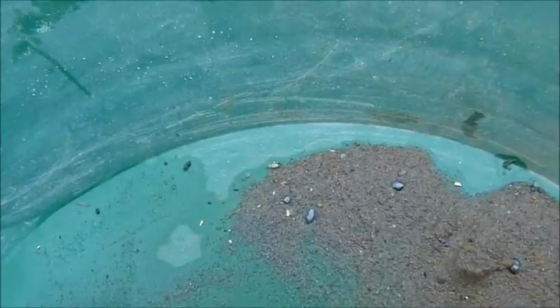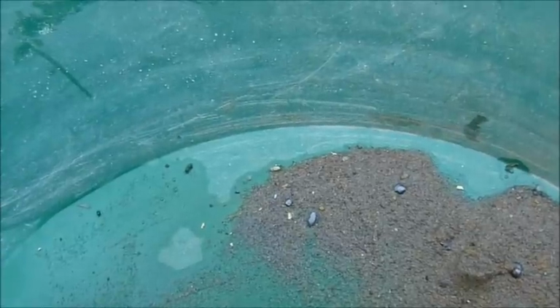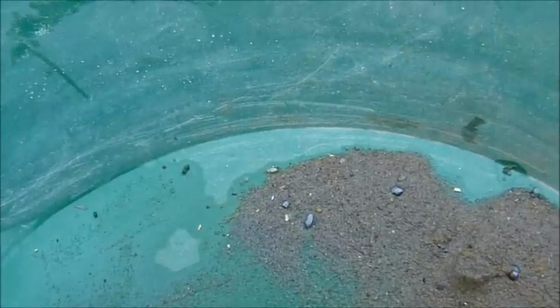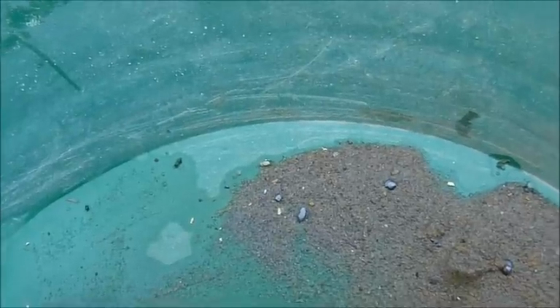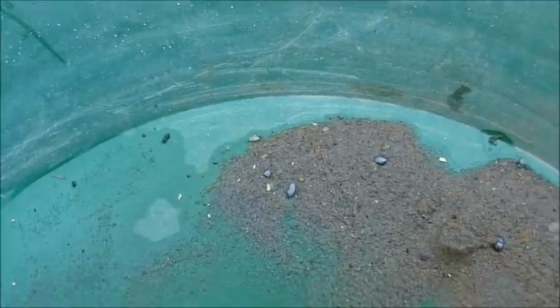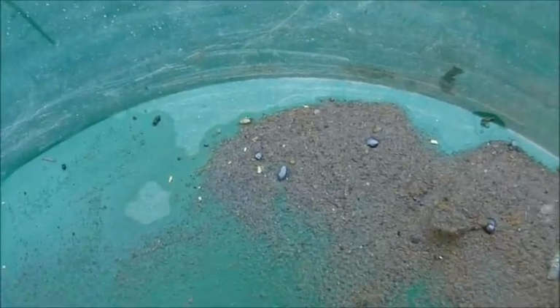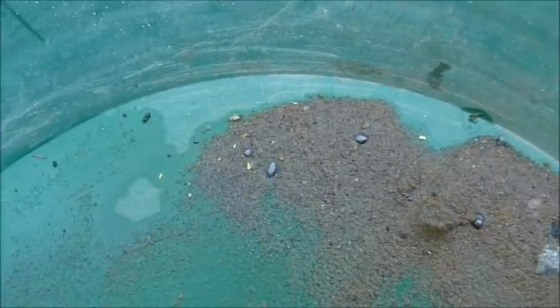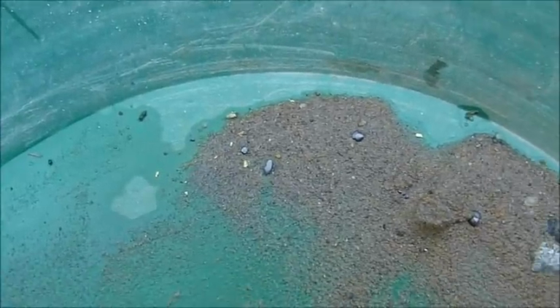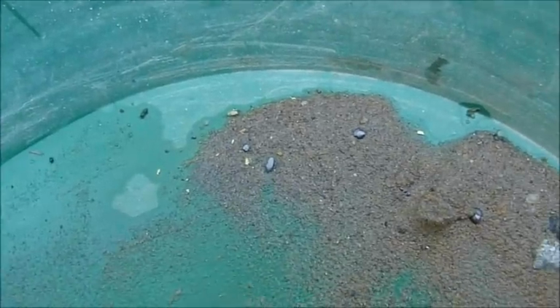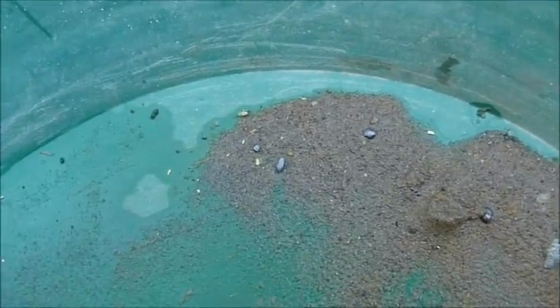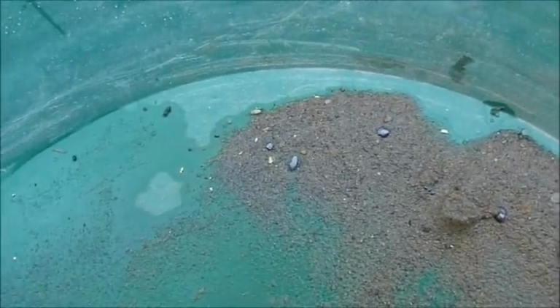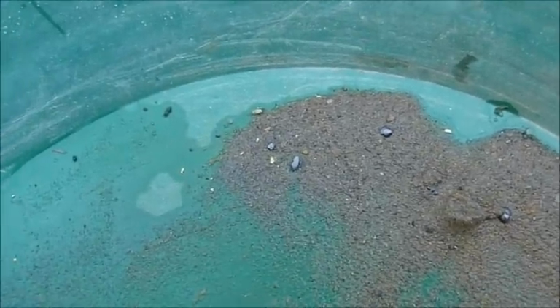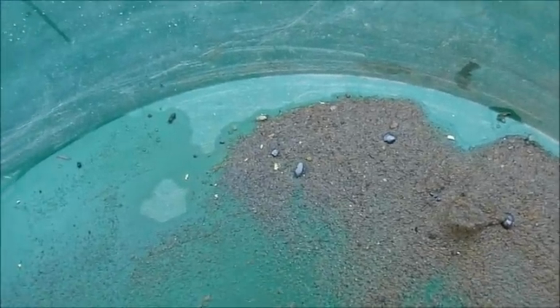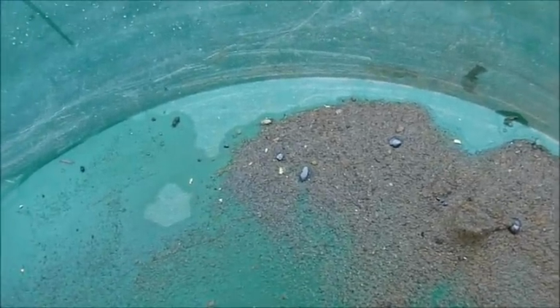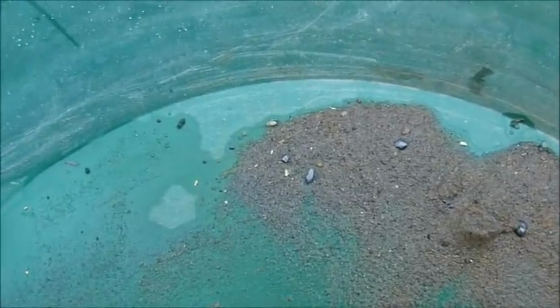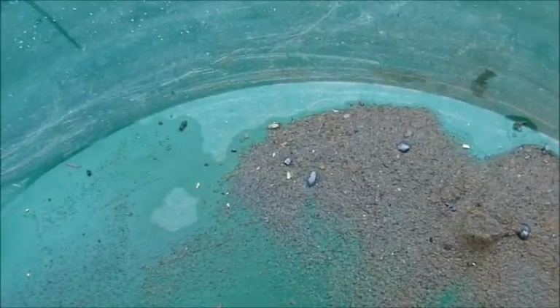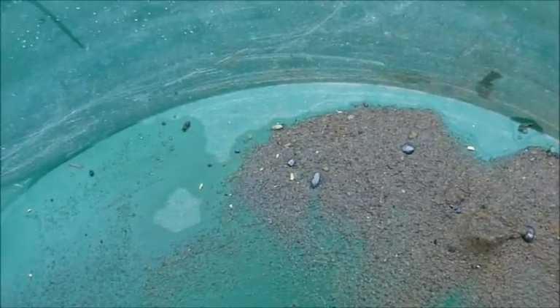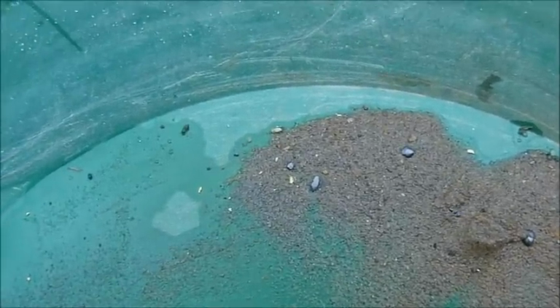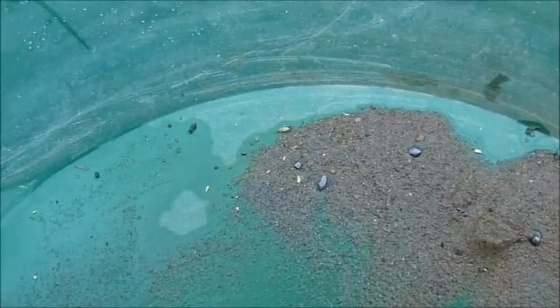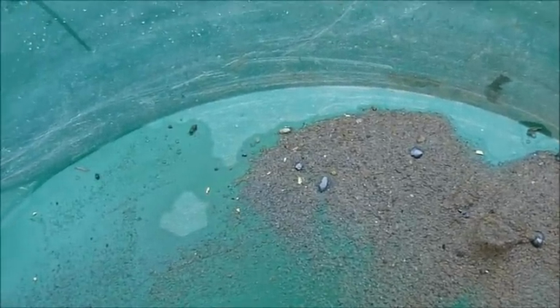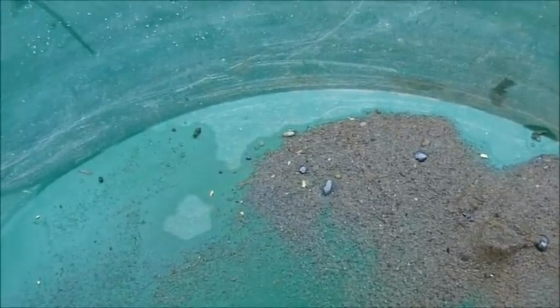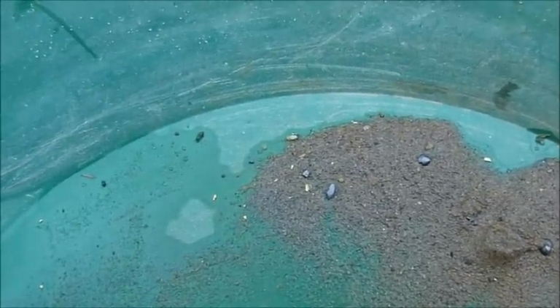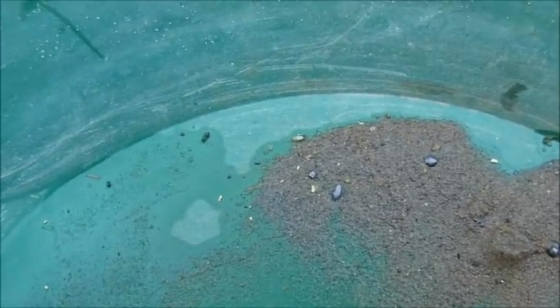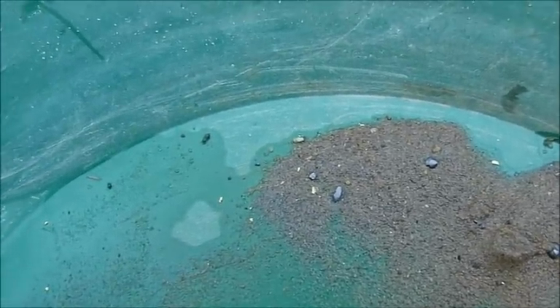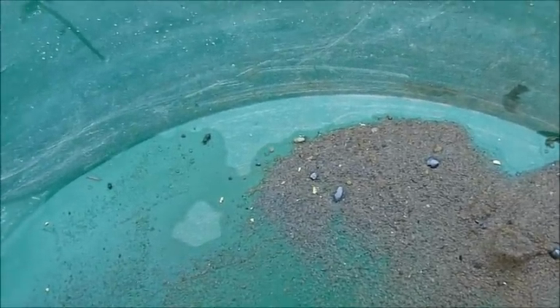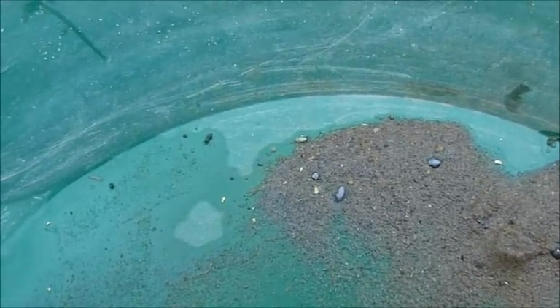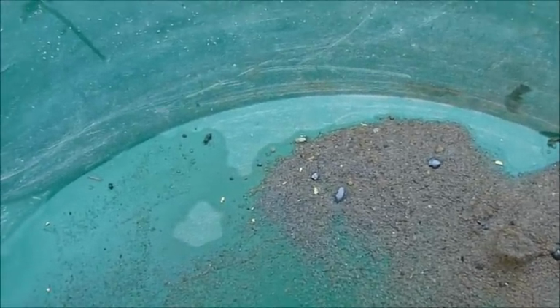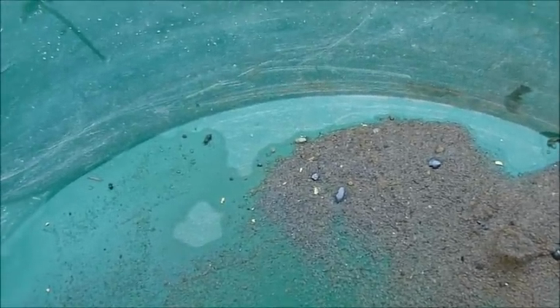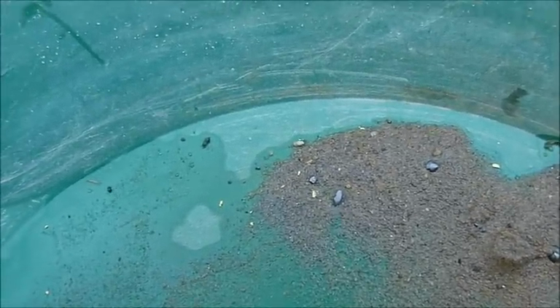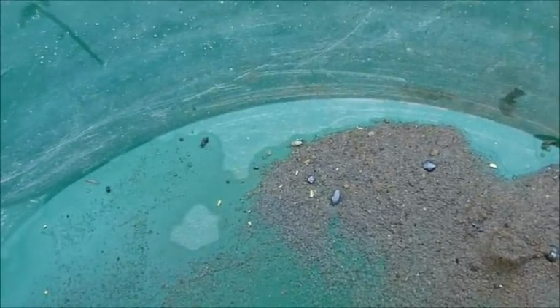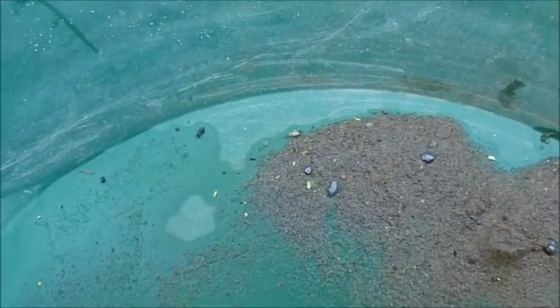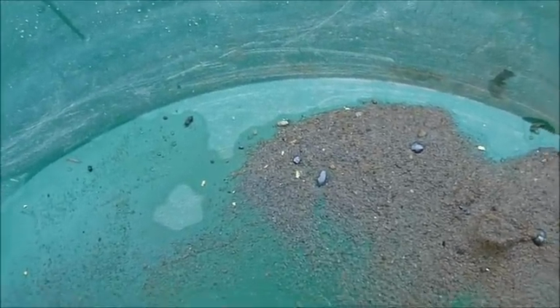Just a little demo of that little half-scale rocker box. I hope you enjoyed that video. Happy hunting and happy prospecting, everybody. Thanks for watching.